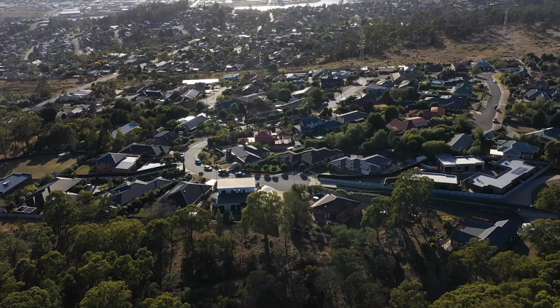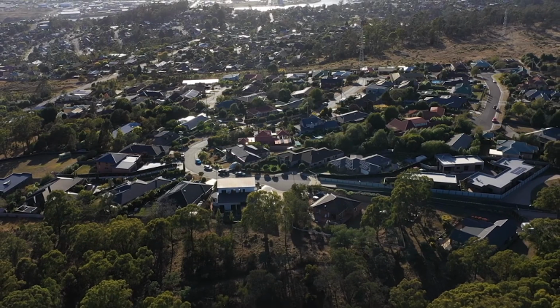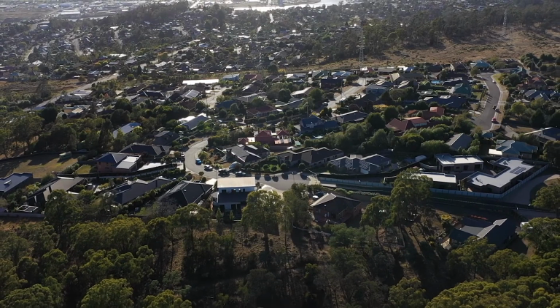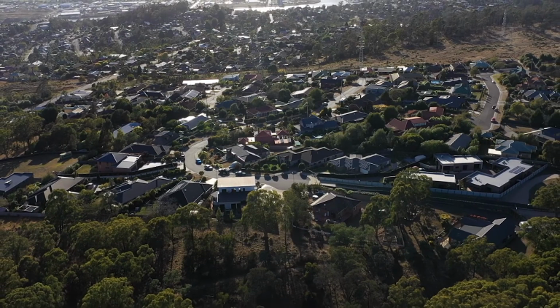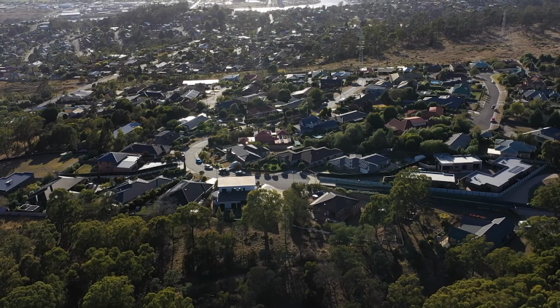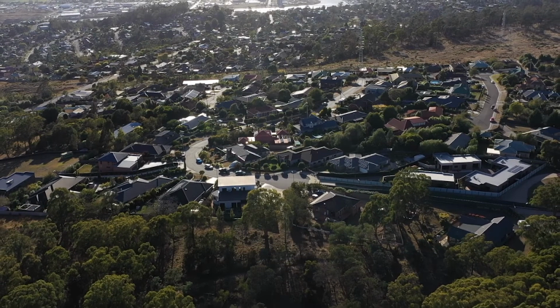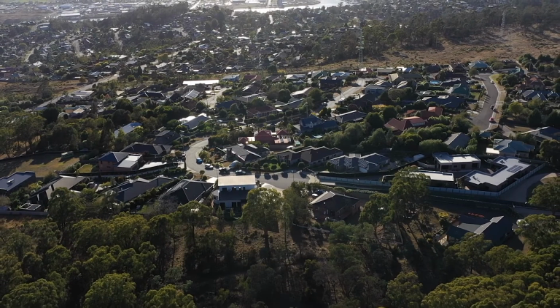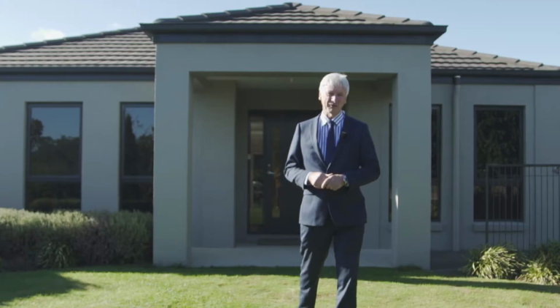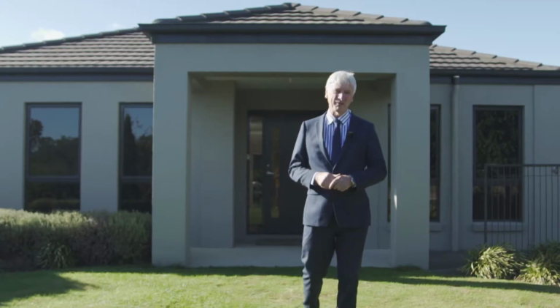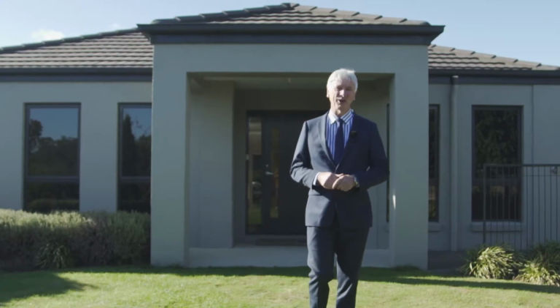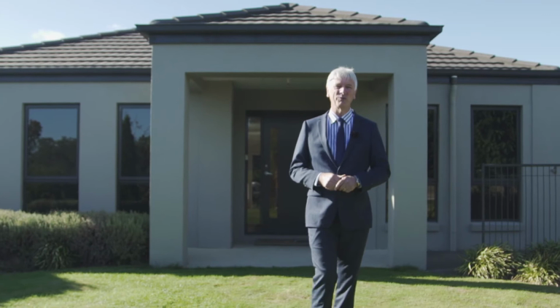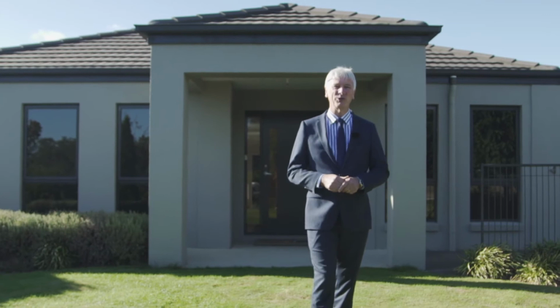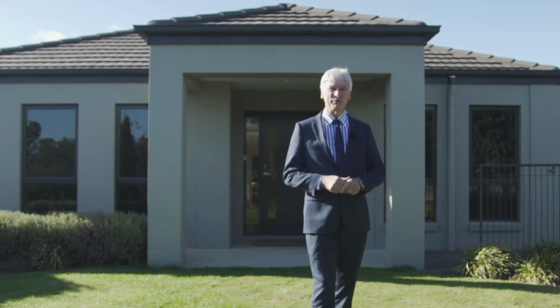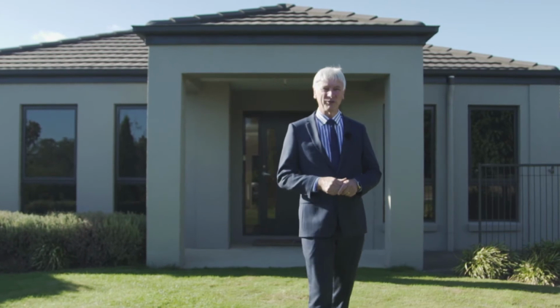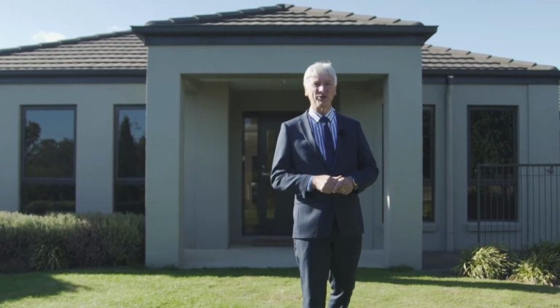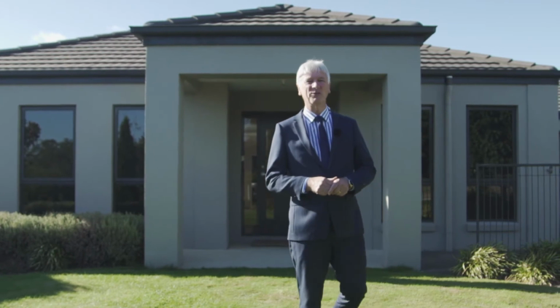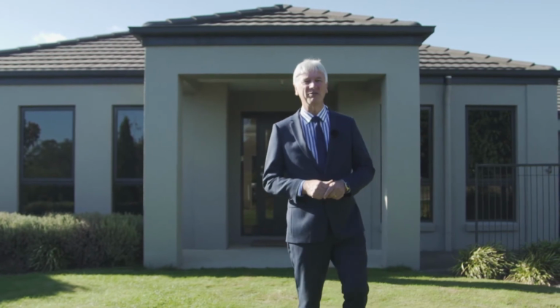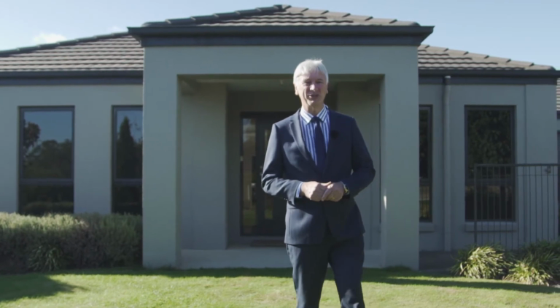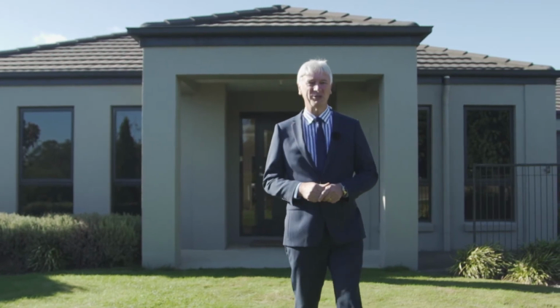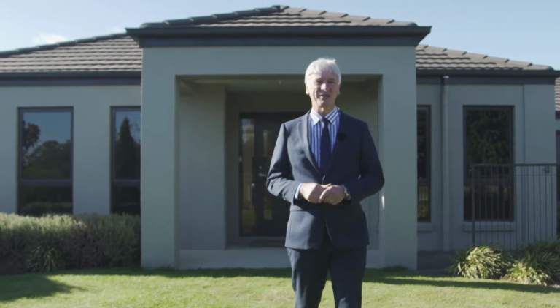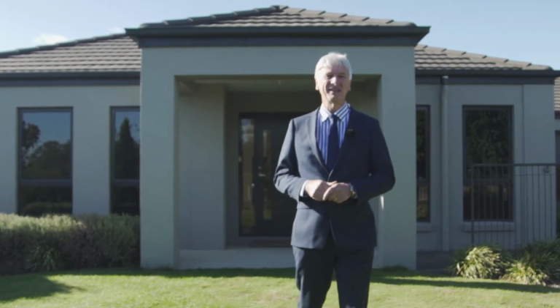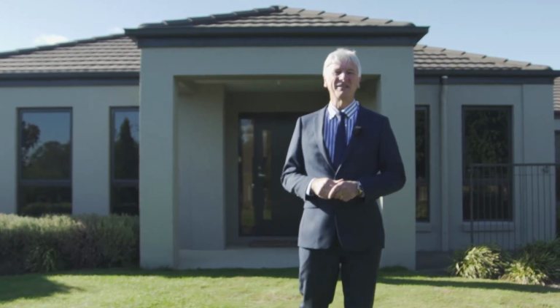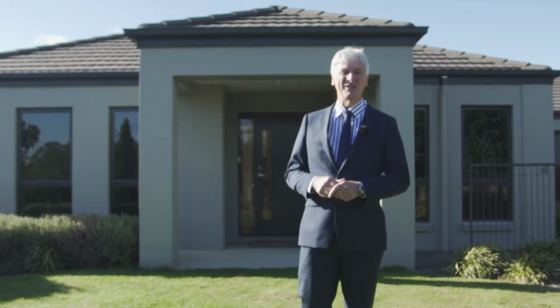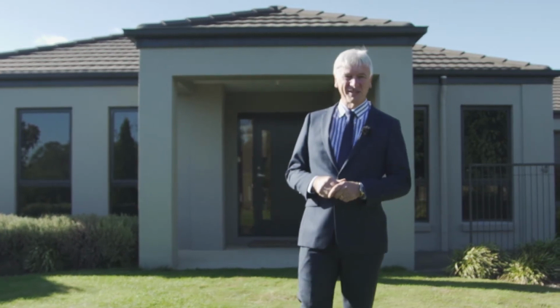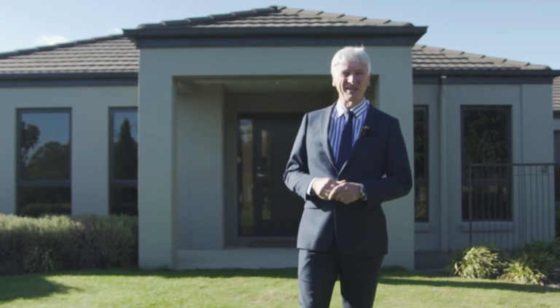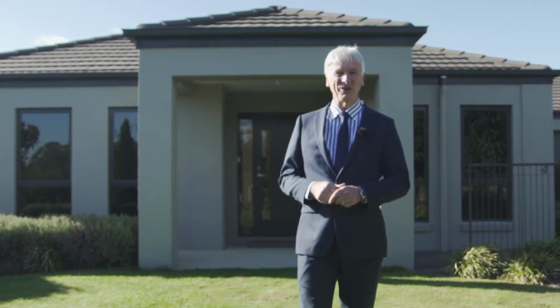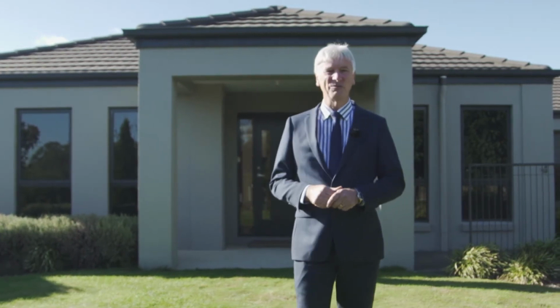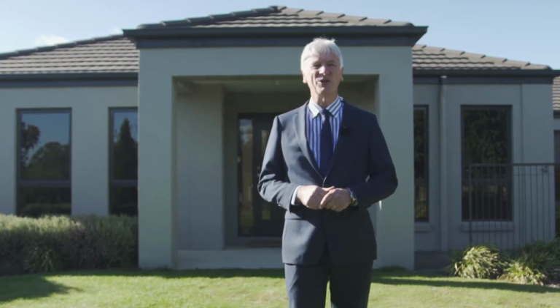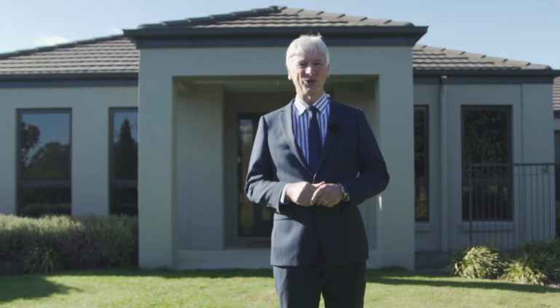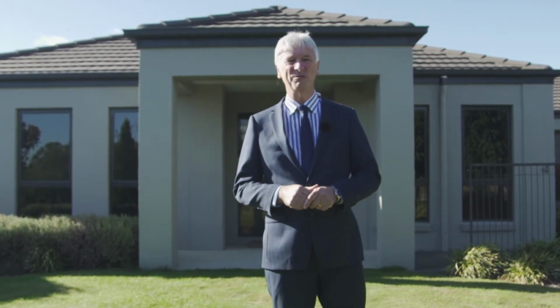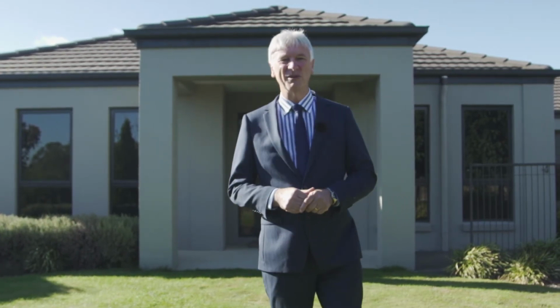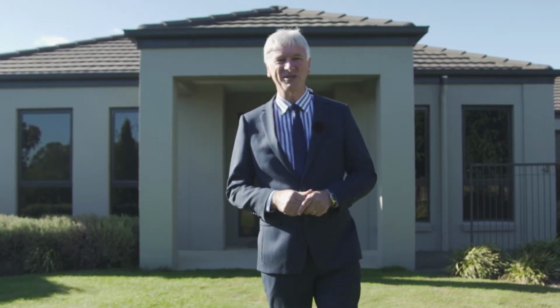If you like the thought of coming home to your very own private sanctuary, then this is a home not to be missed.